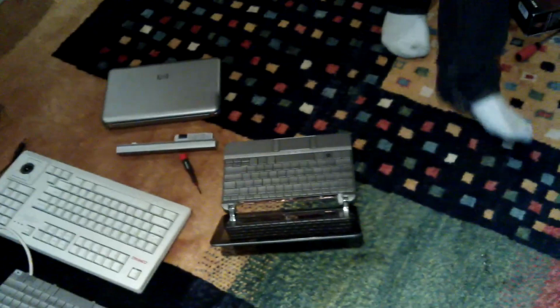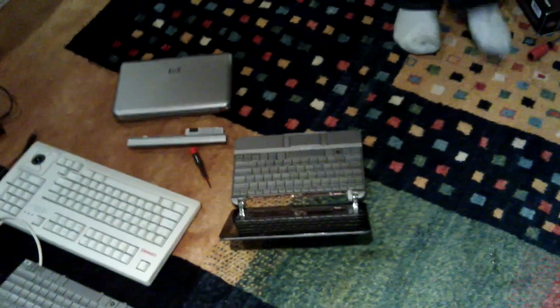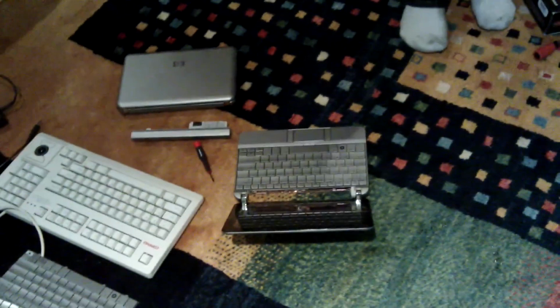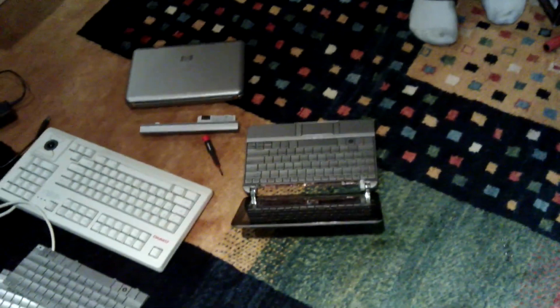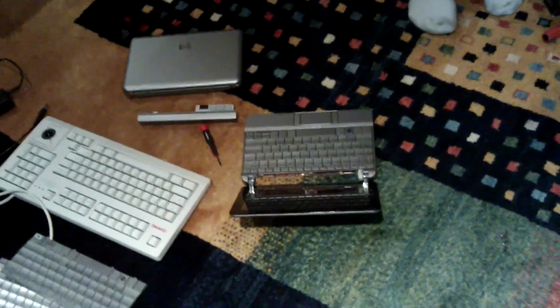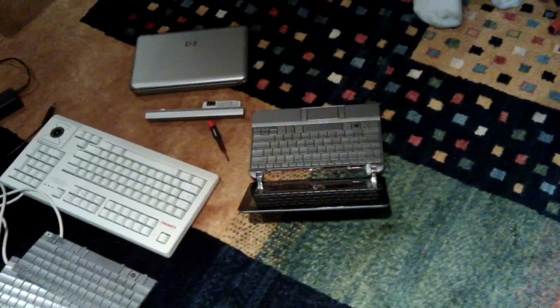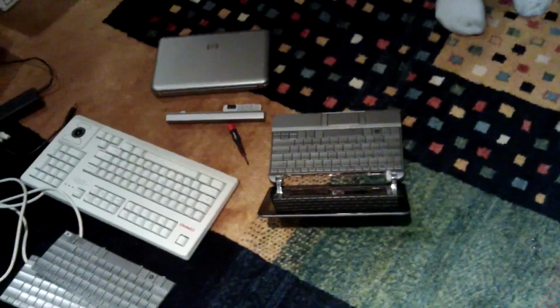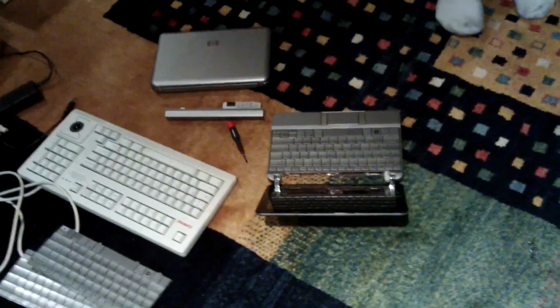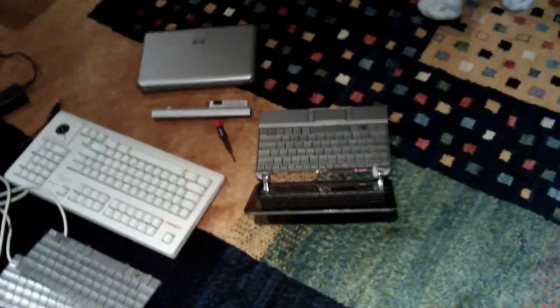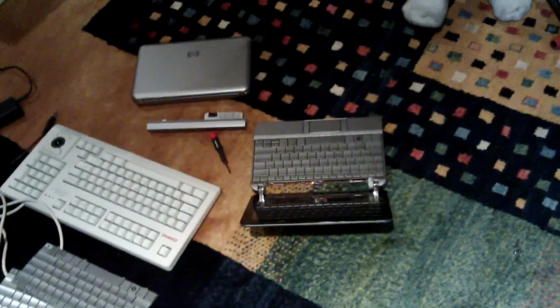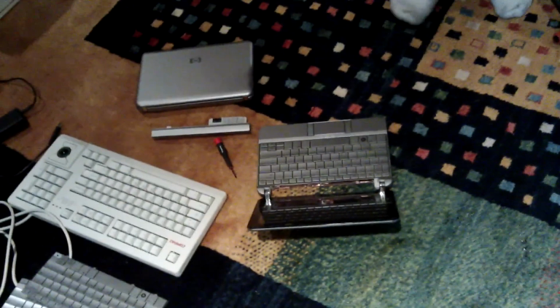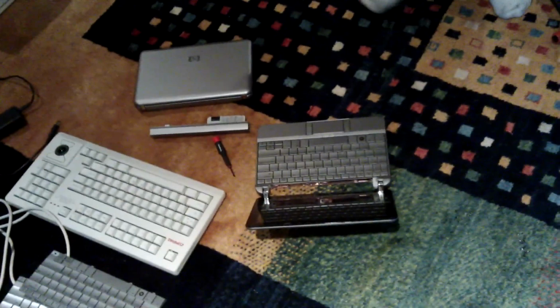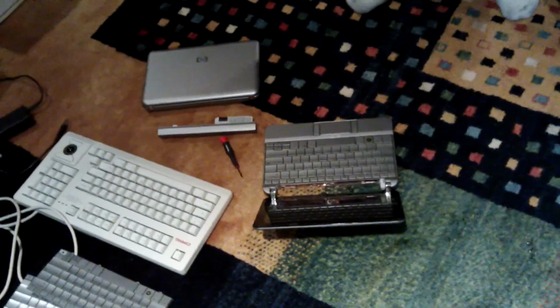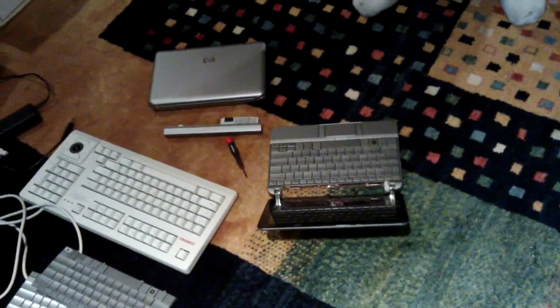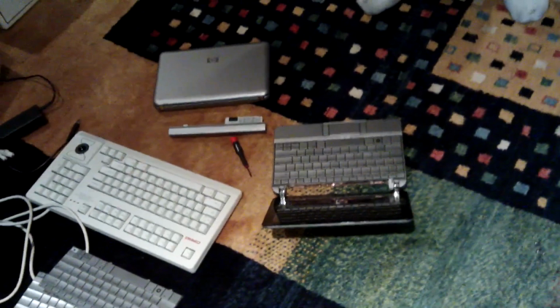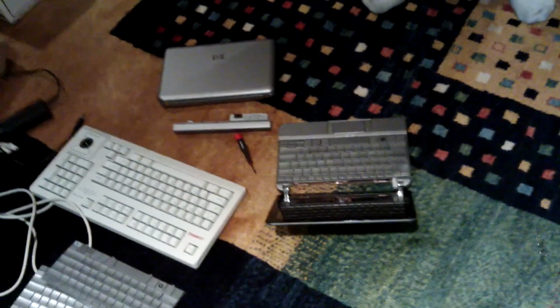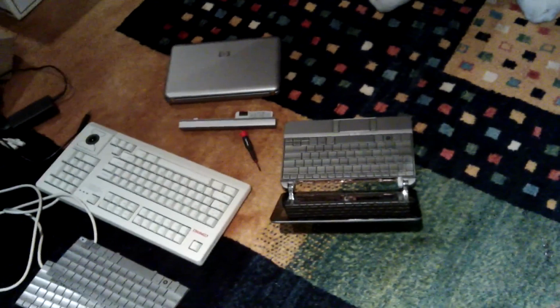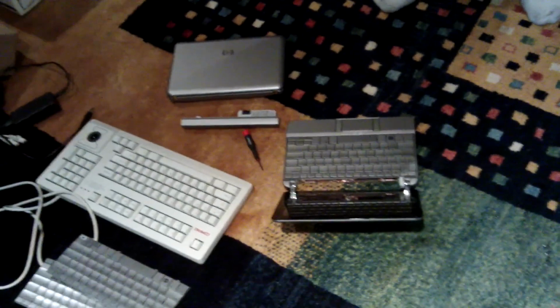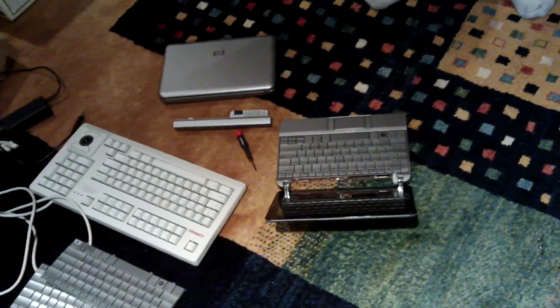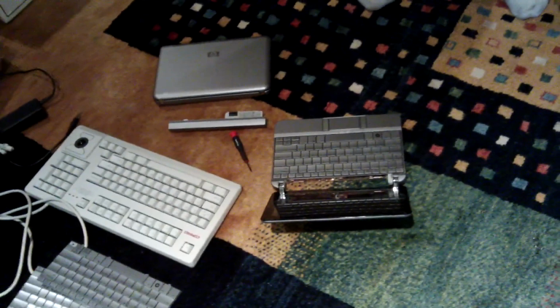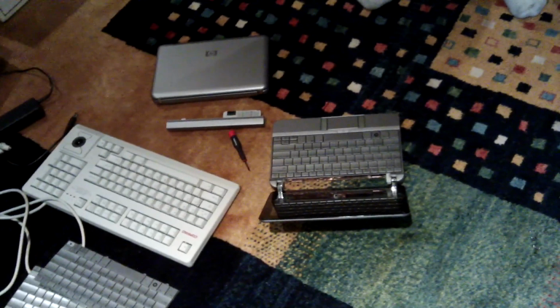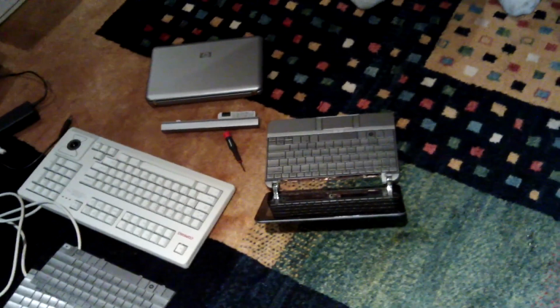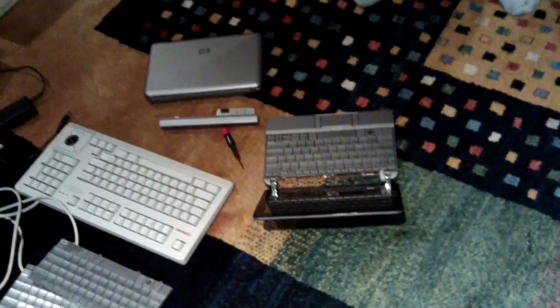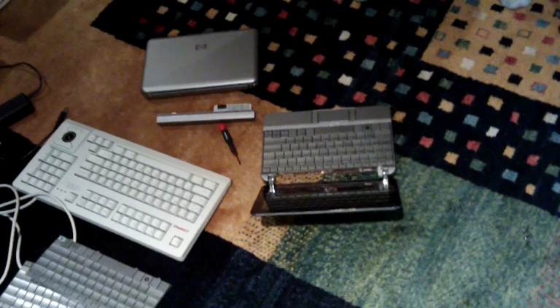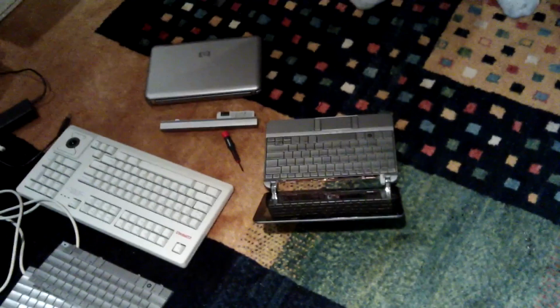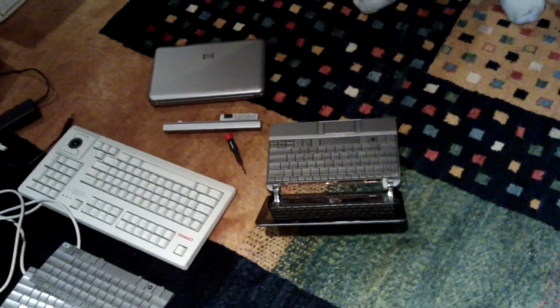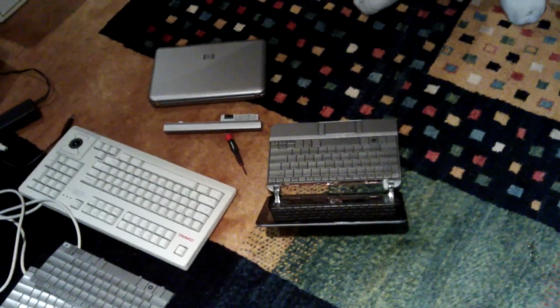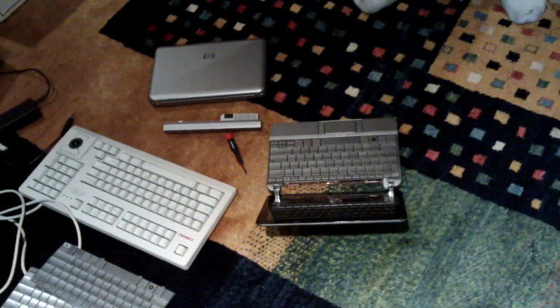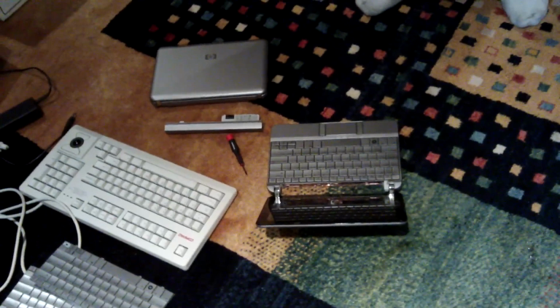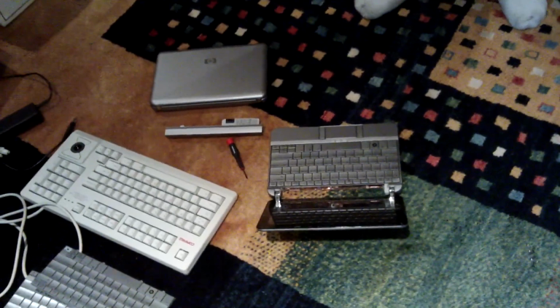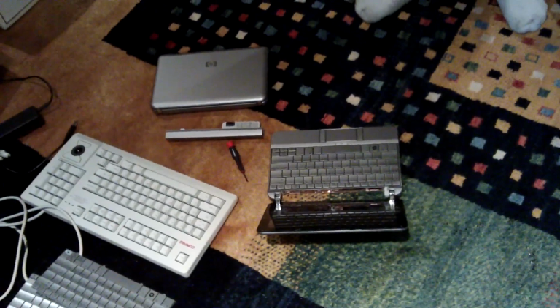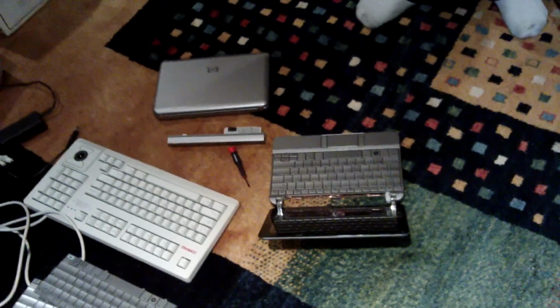What we're going to do now is work on laptops — we're going to get one set up for his mom and then get his setup, so stay tuned.